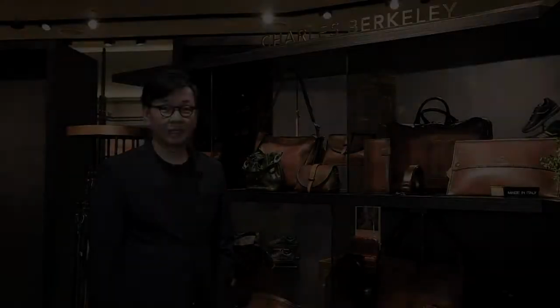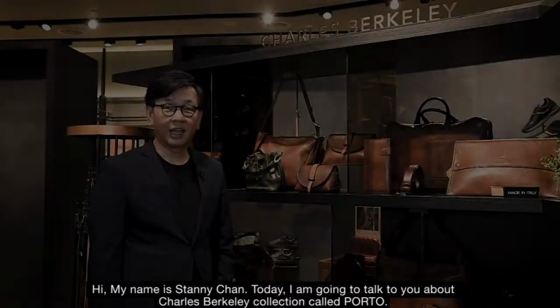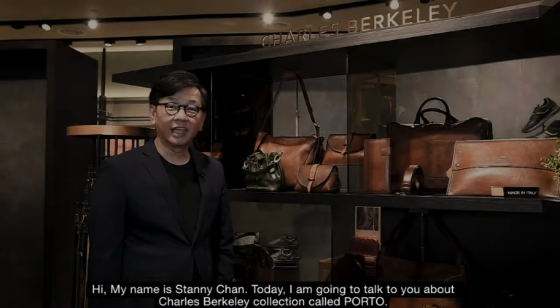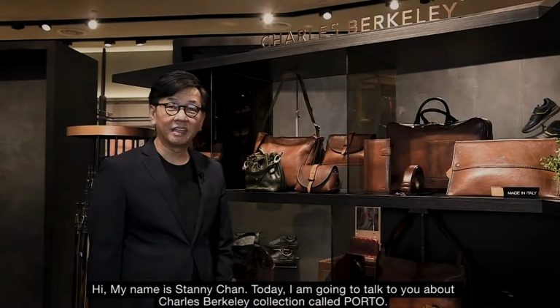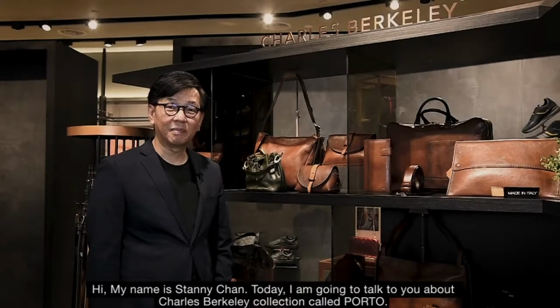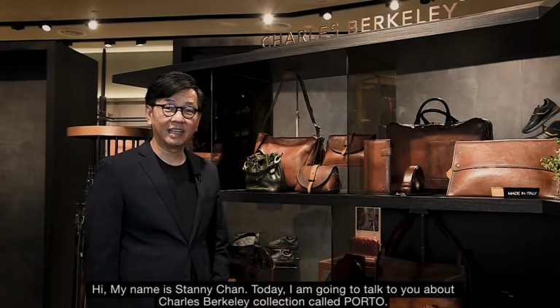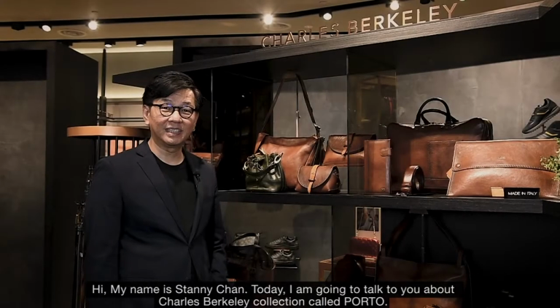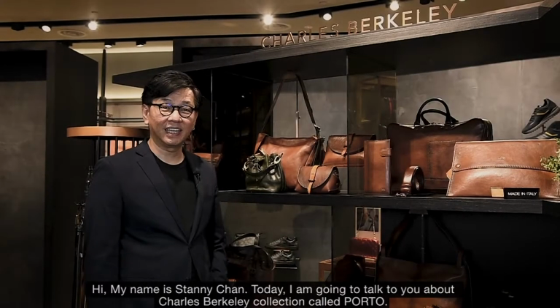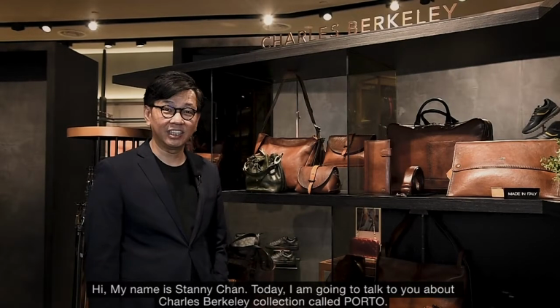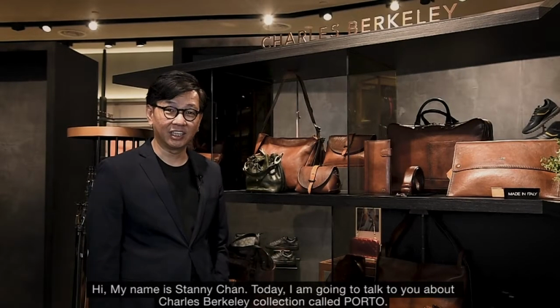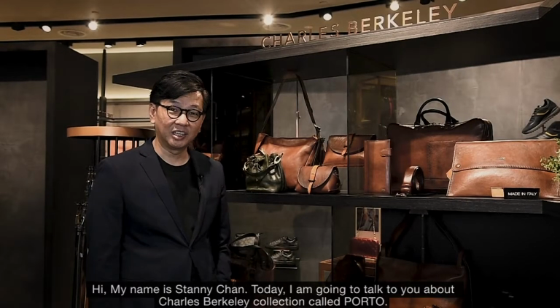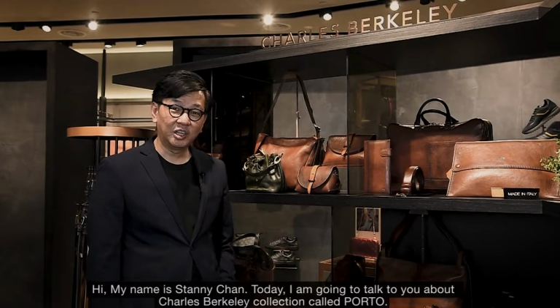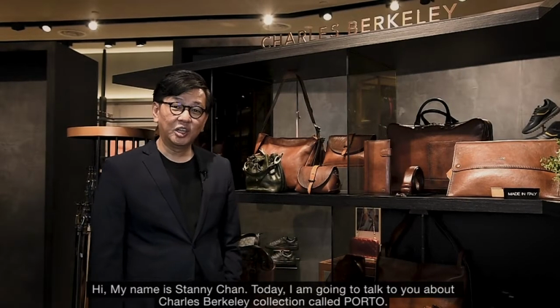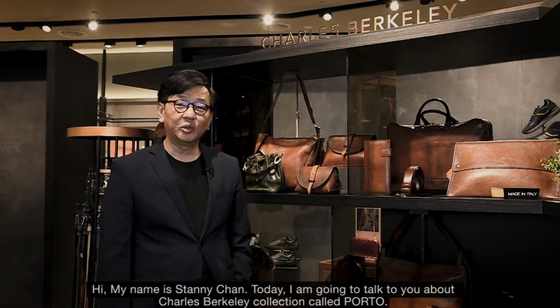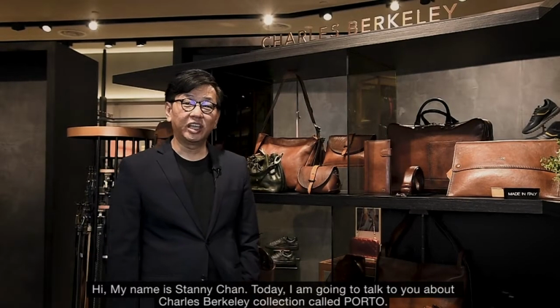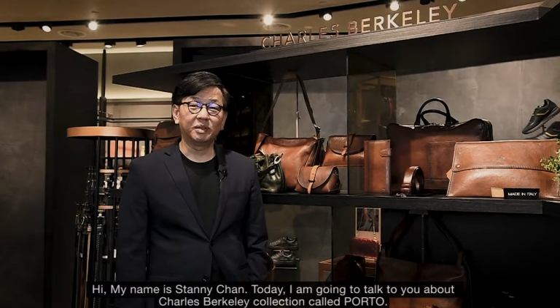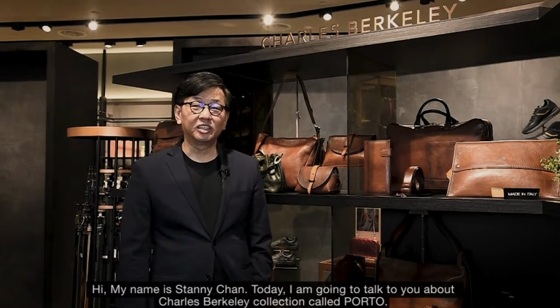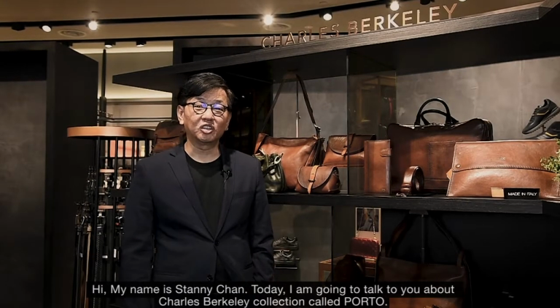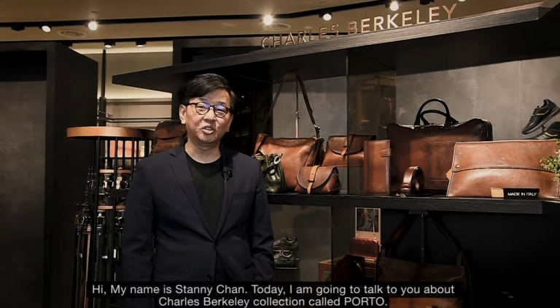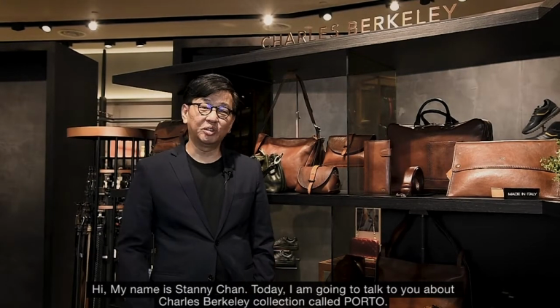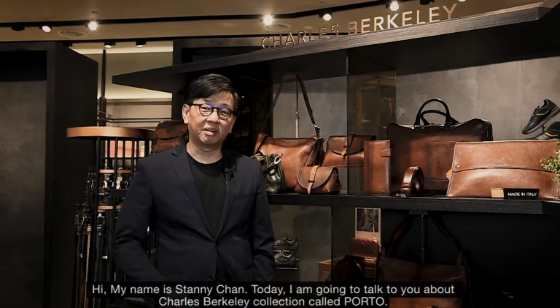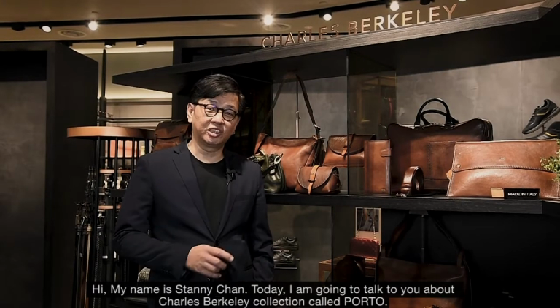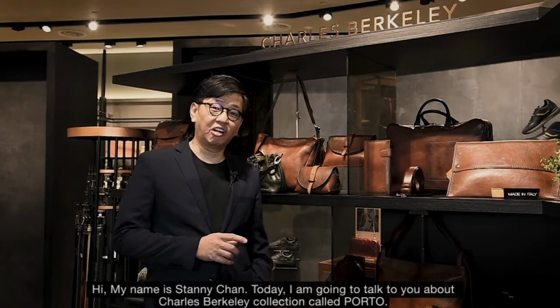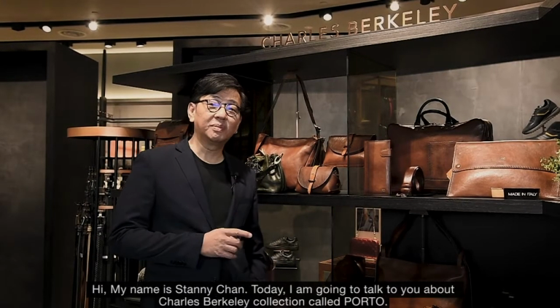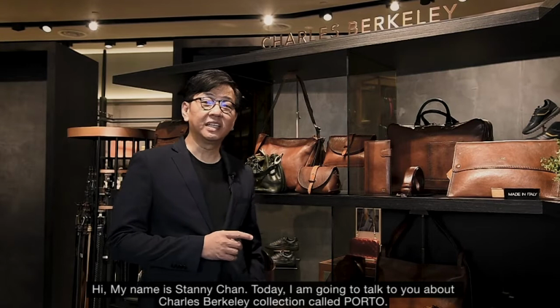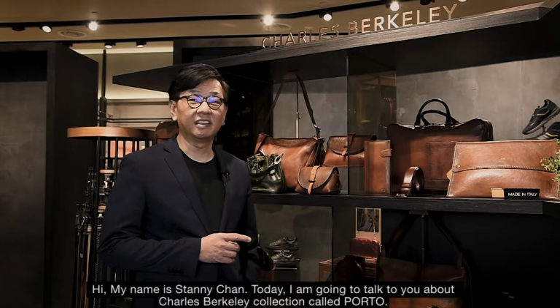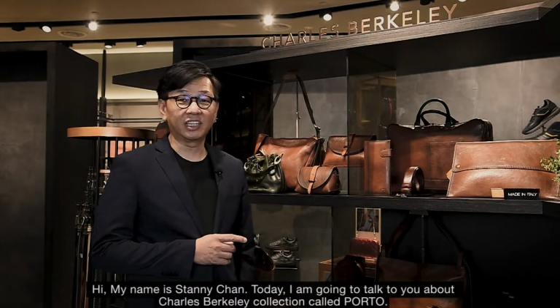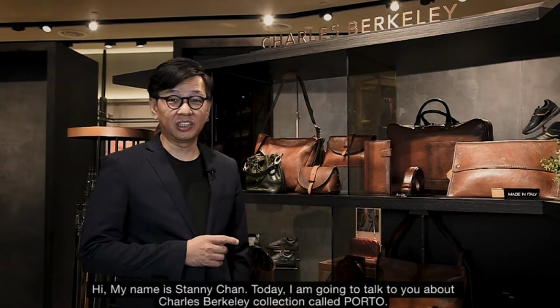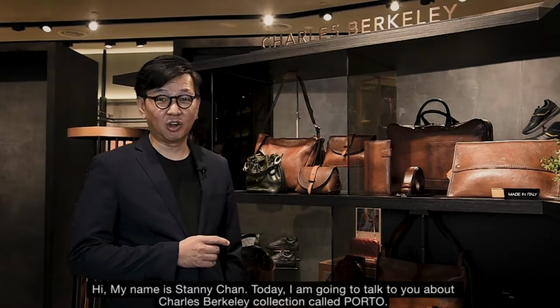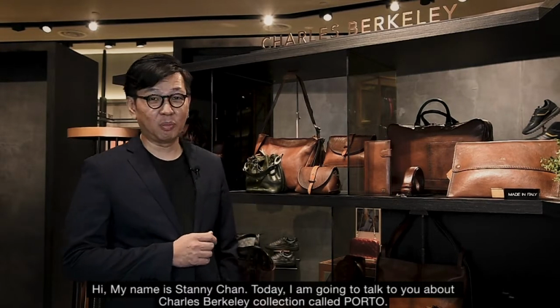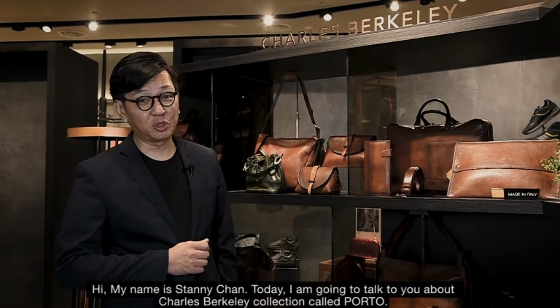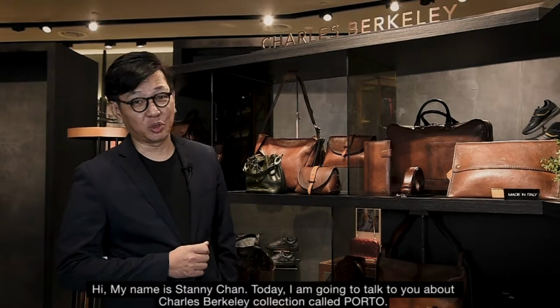Hi, my name is Teddy Chan. Today, I'm going to talk to you about Charles Berkeley's collection called Porto.